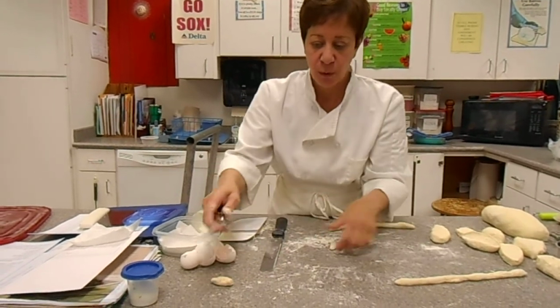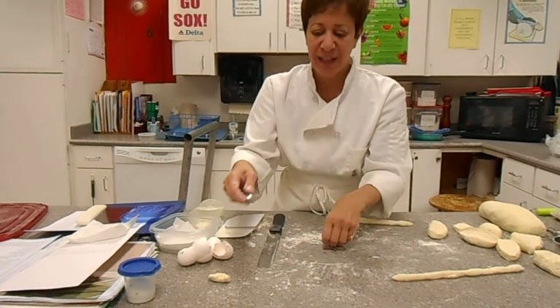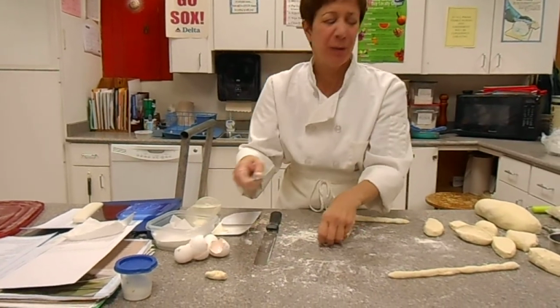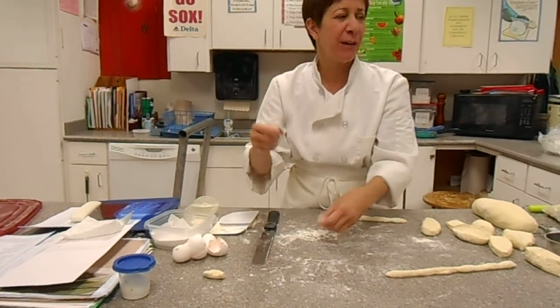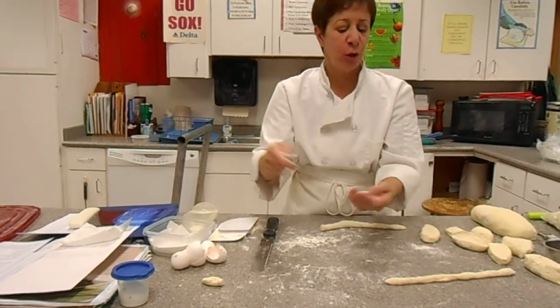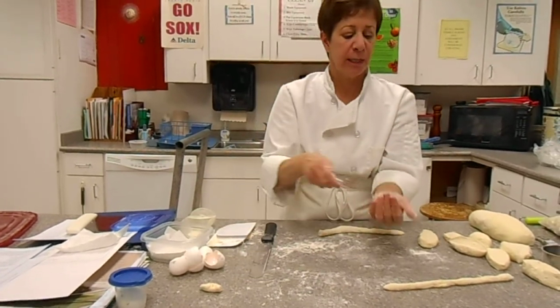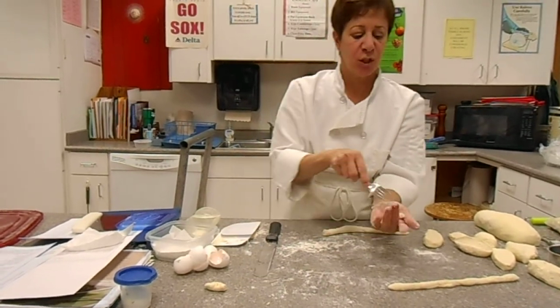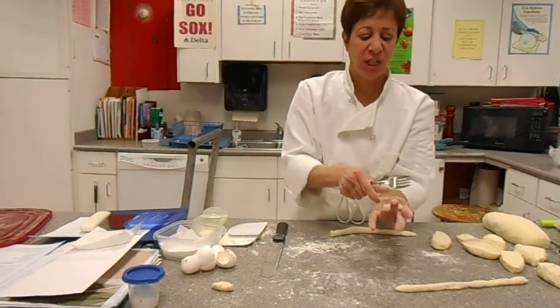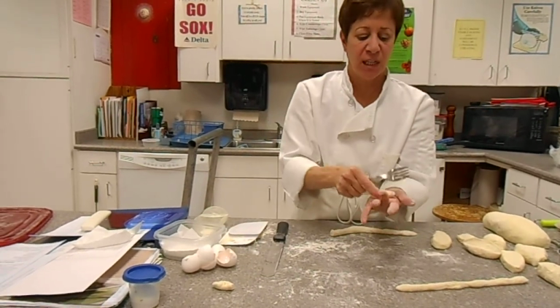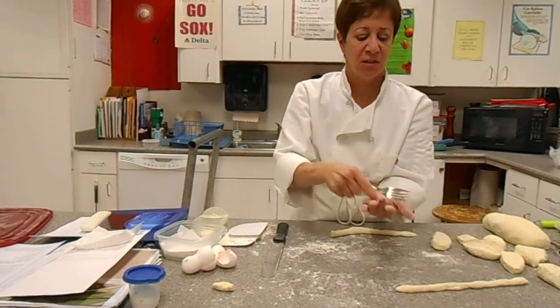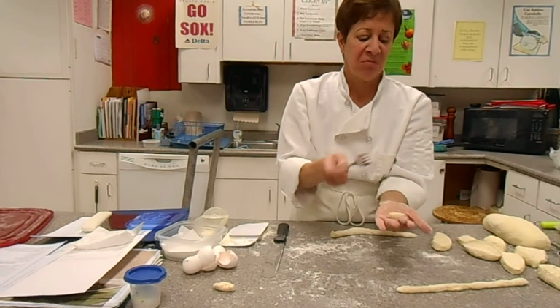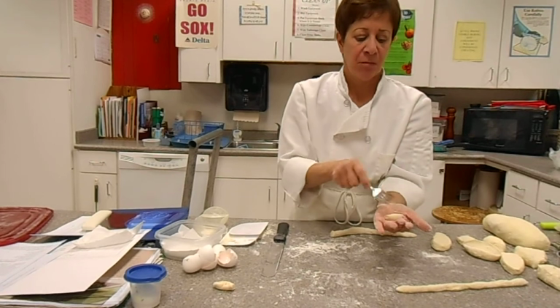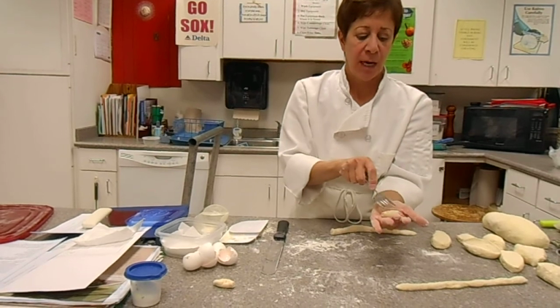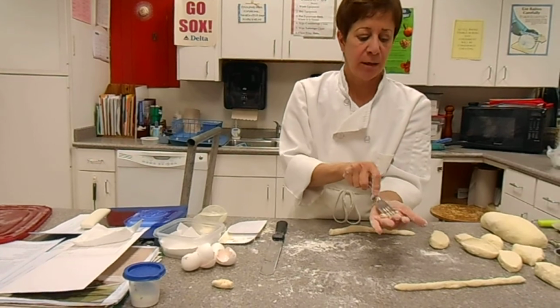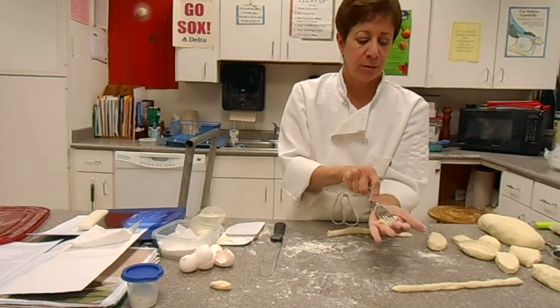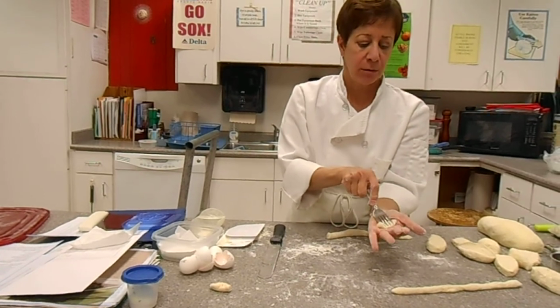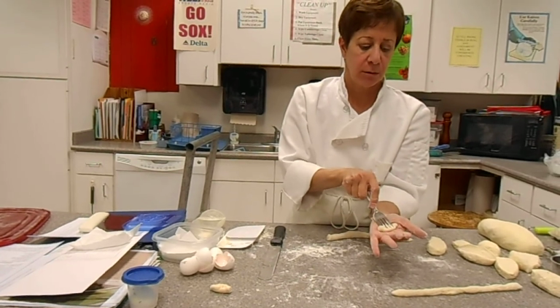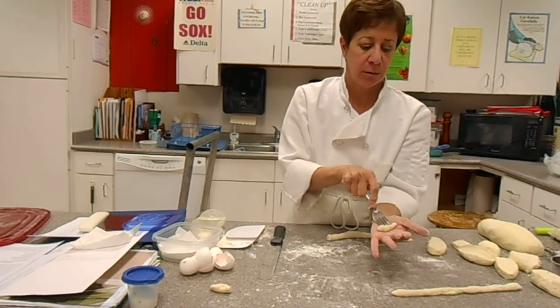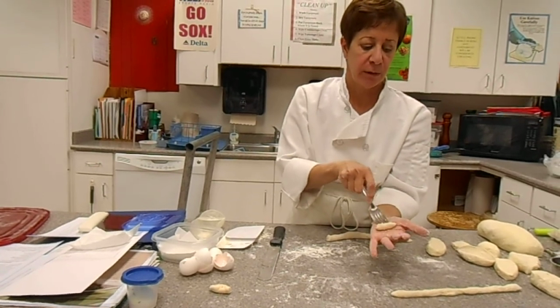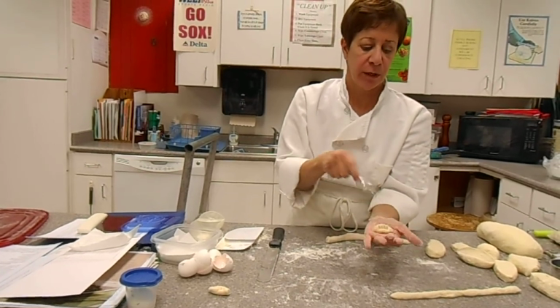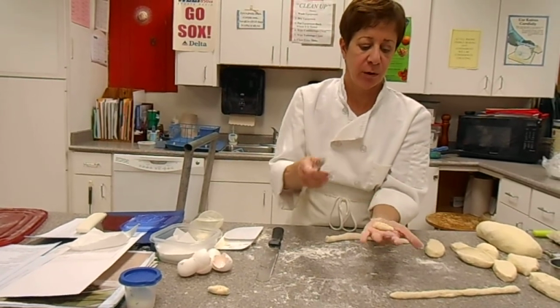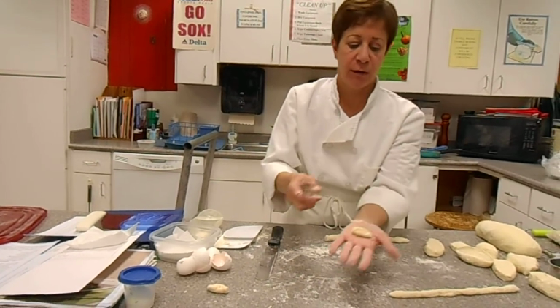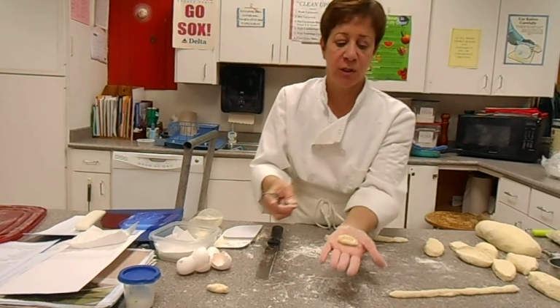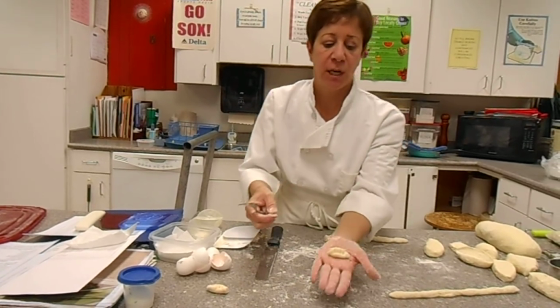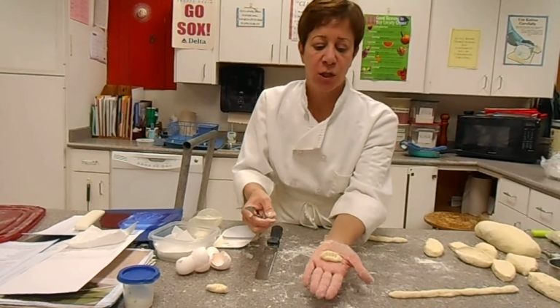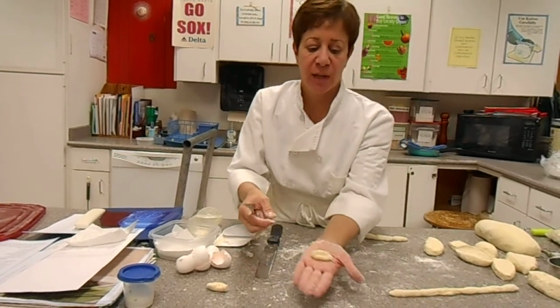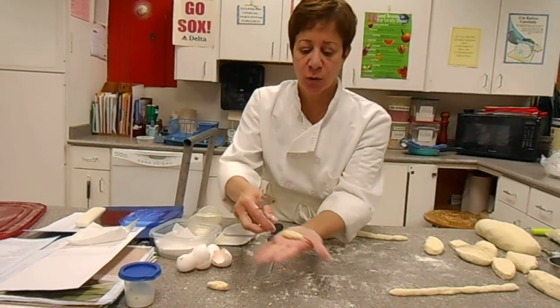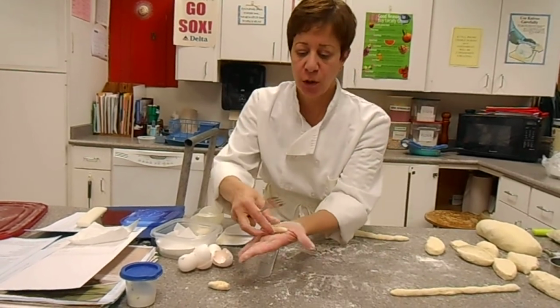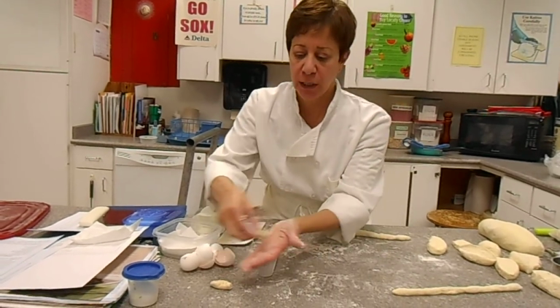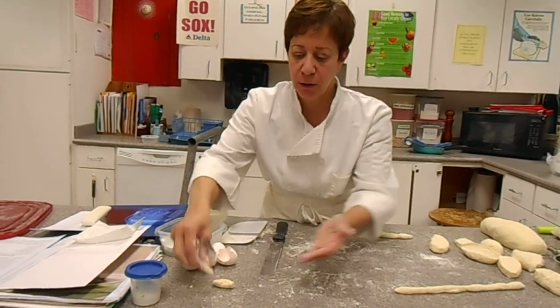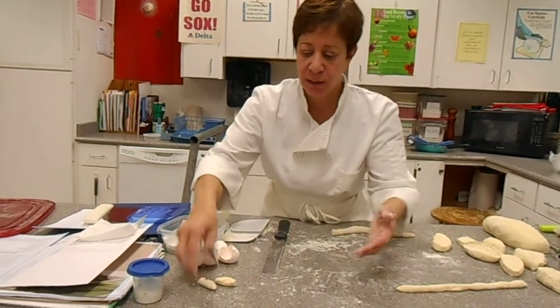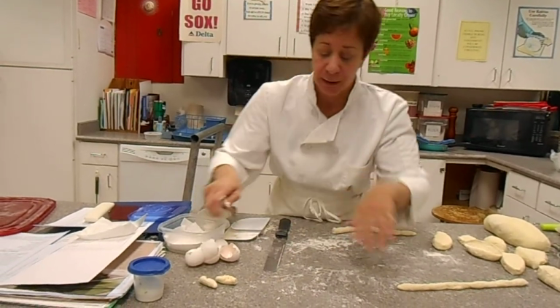People have gnocchi machines — I don't. My grandmother never did. So that's what gnocchi looks like.